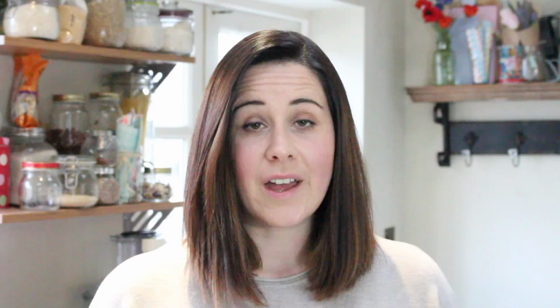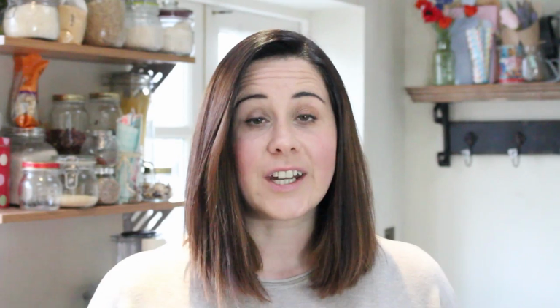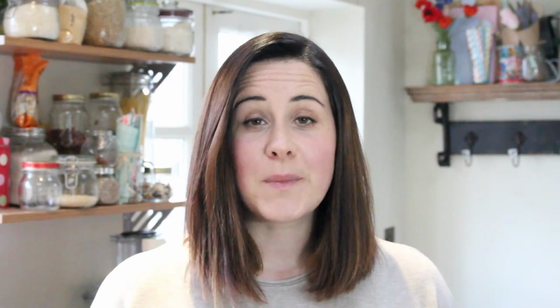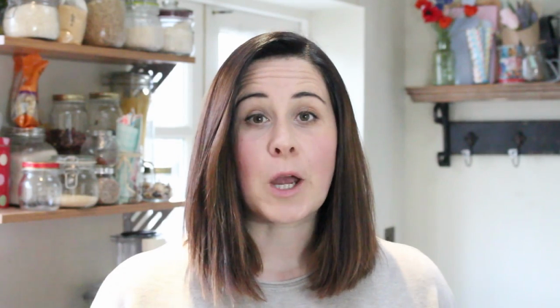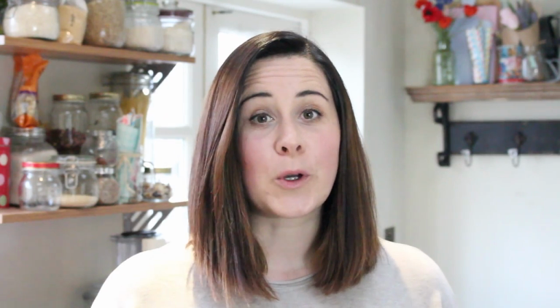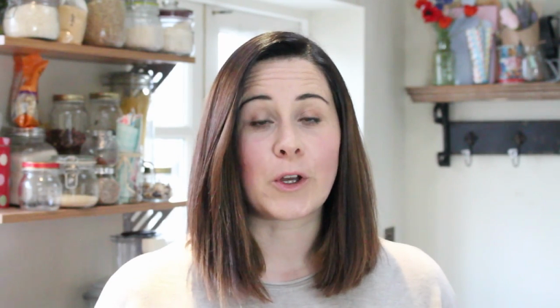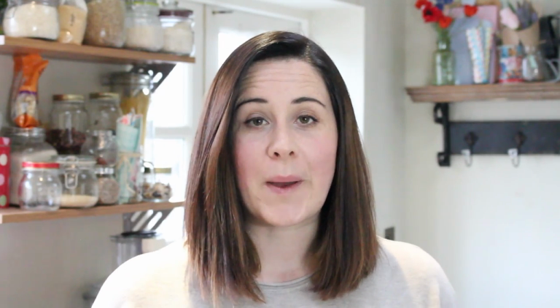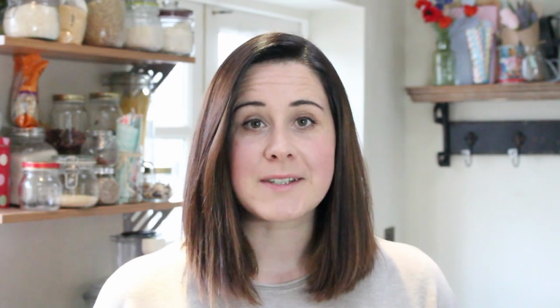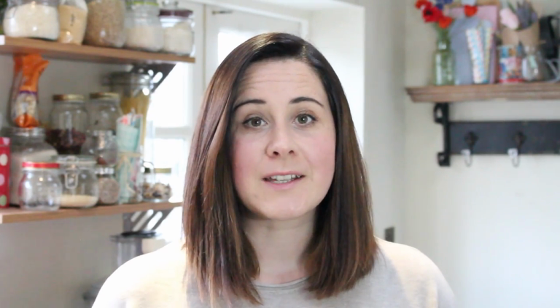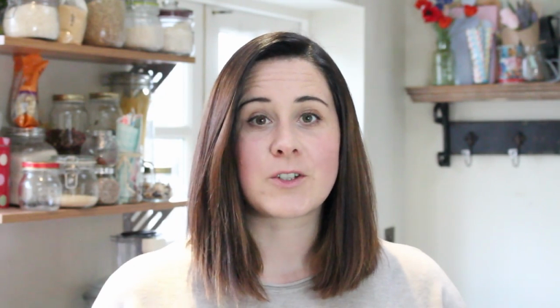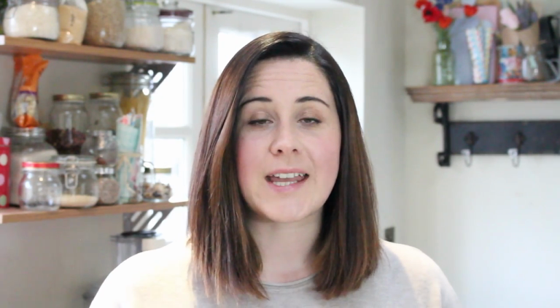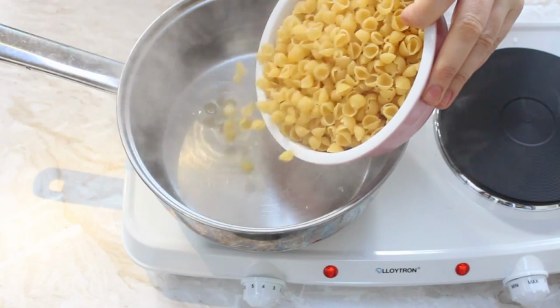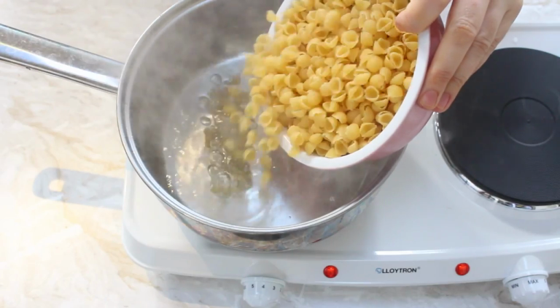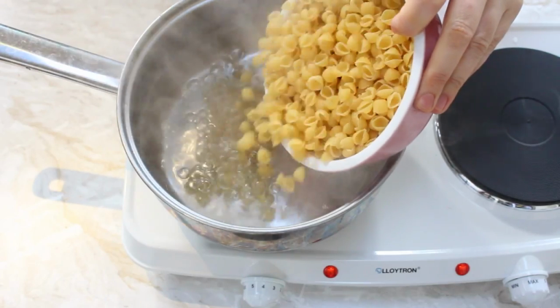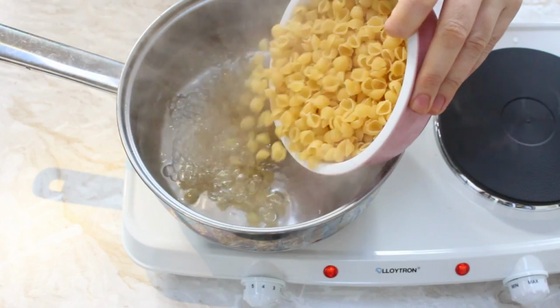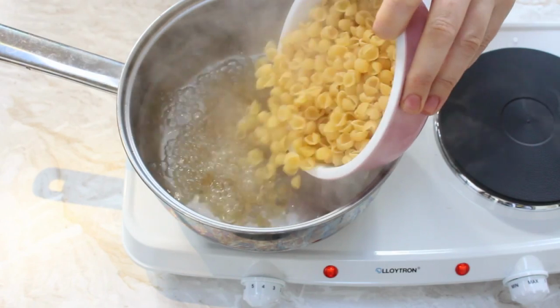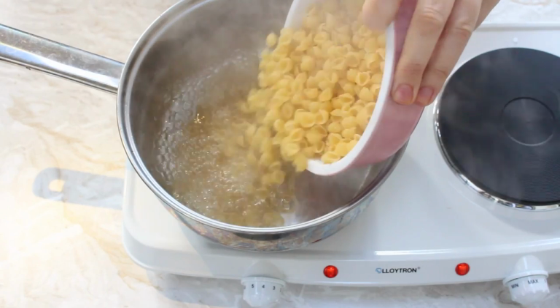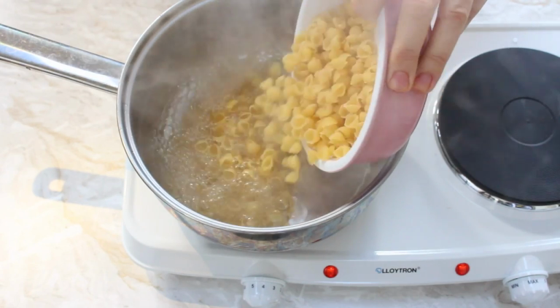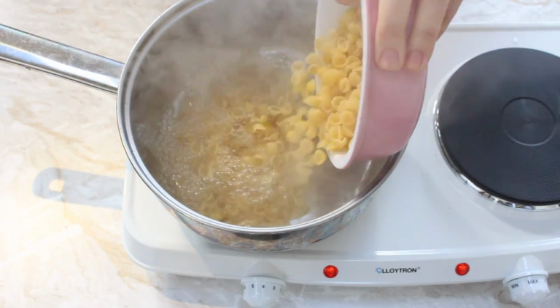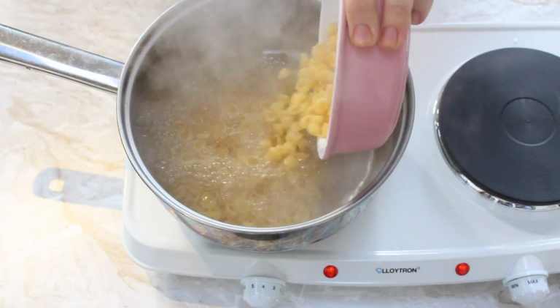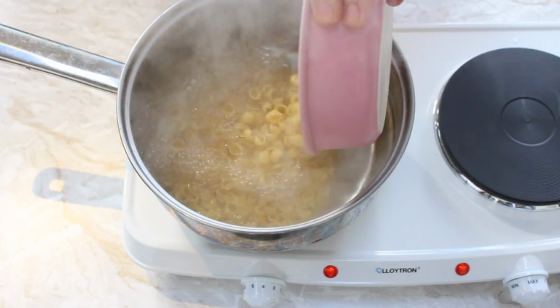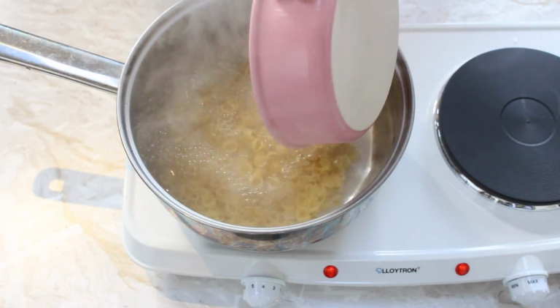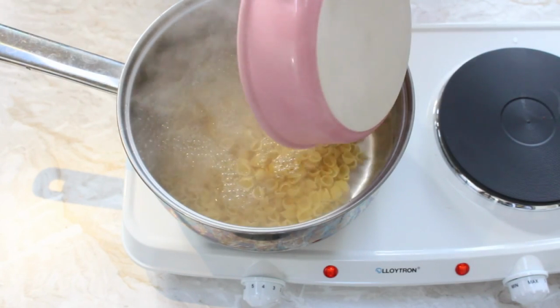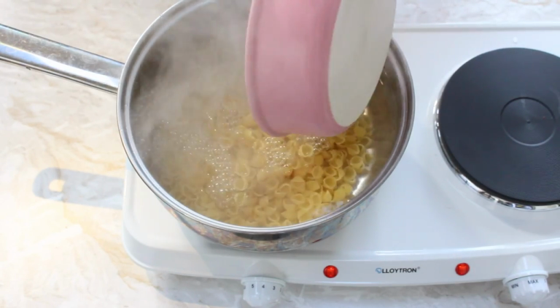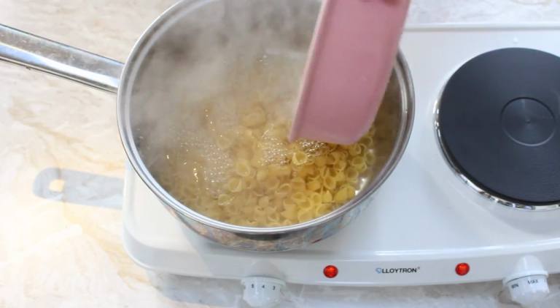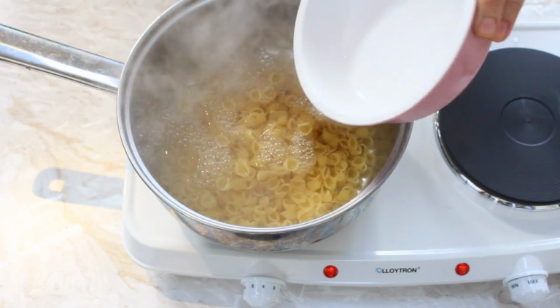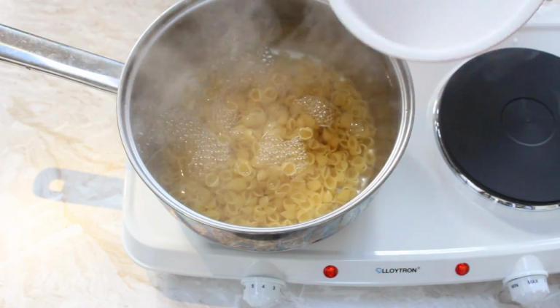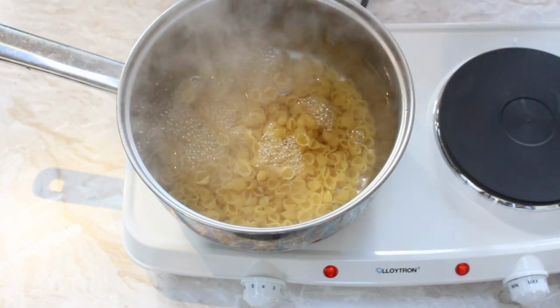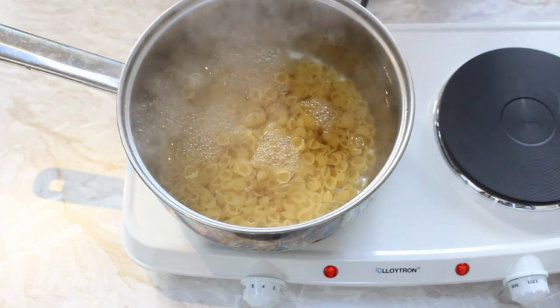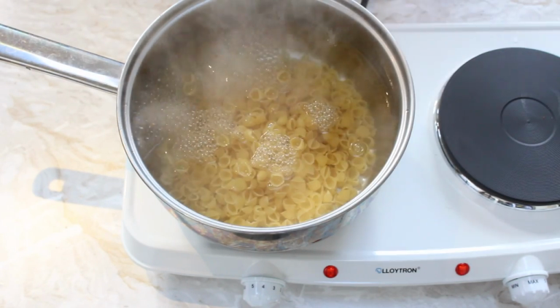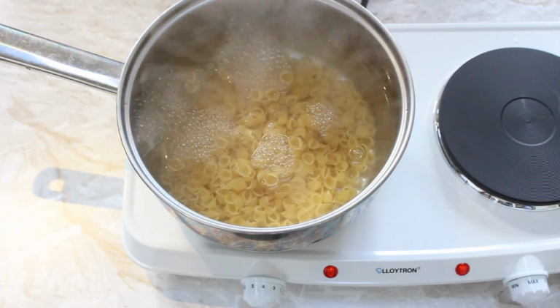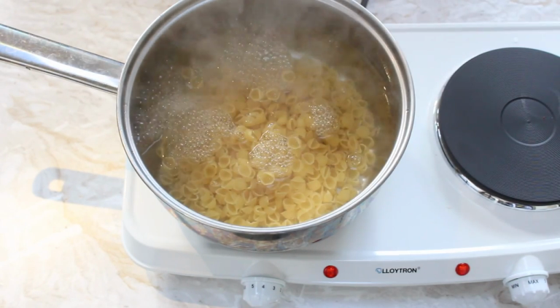In the meantime, we're going to cook the pasta — just get it in a pan on the hob with some boiling water and cook it according to the package instructions.